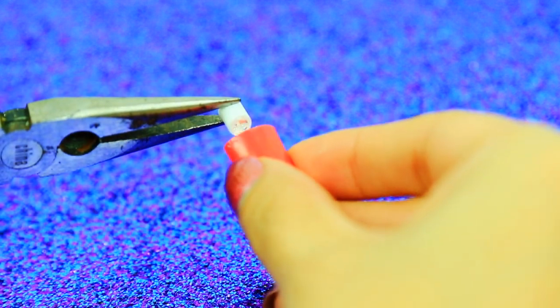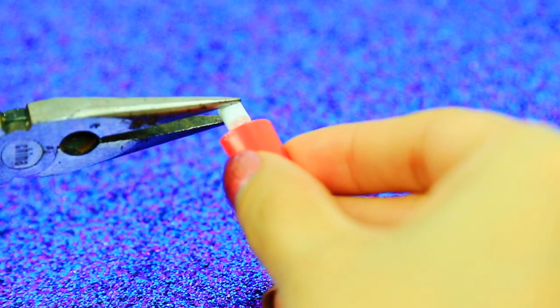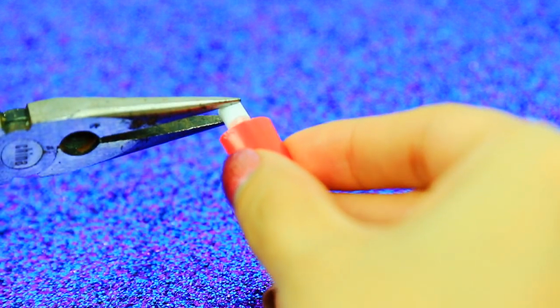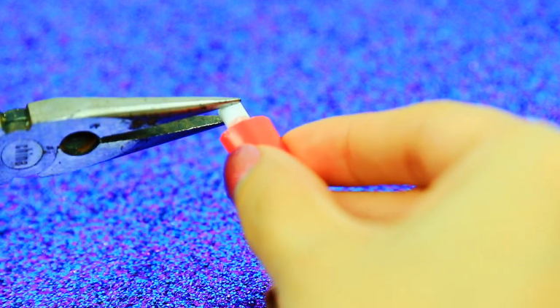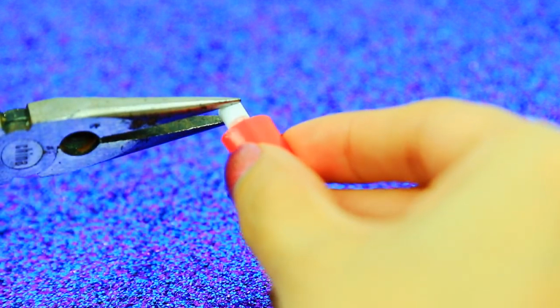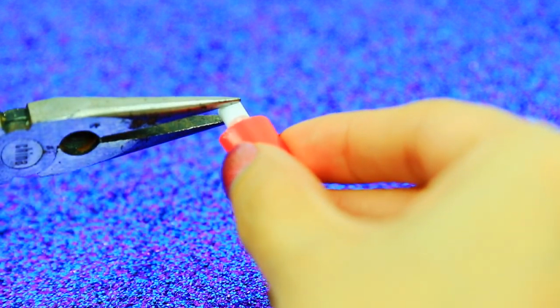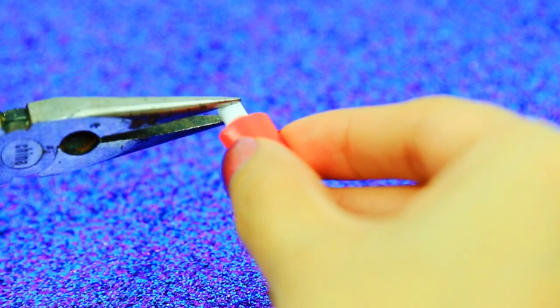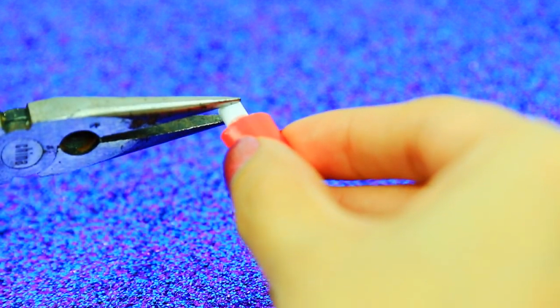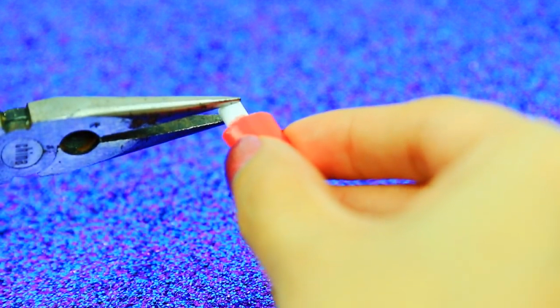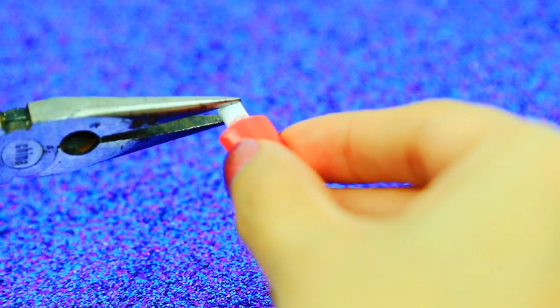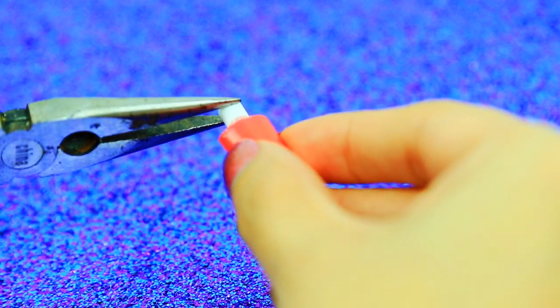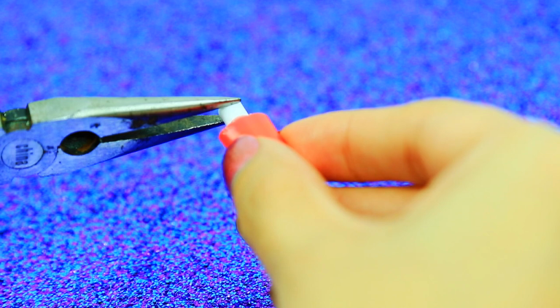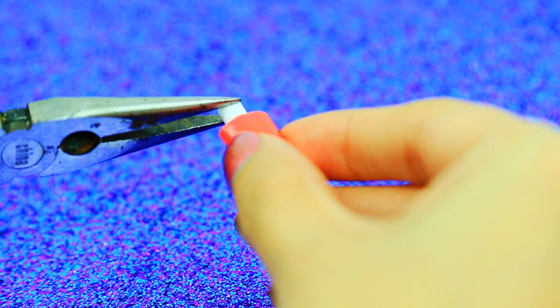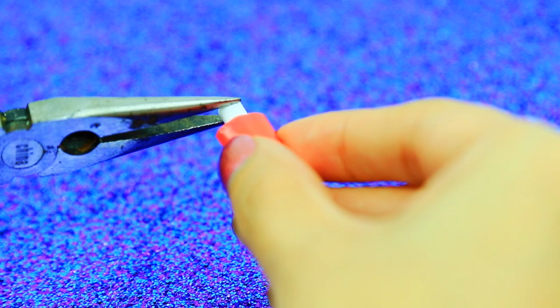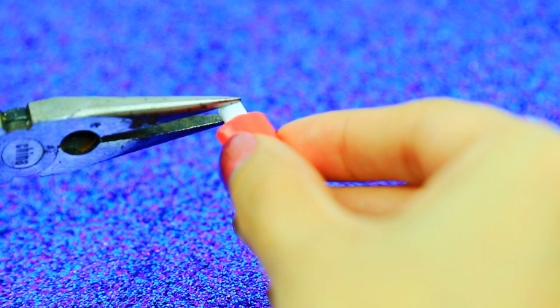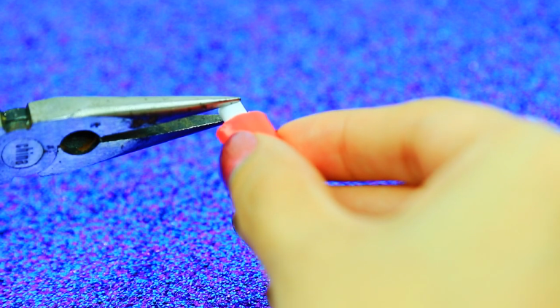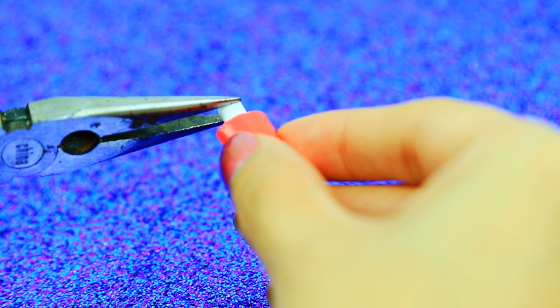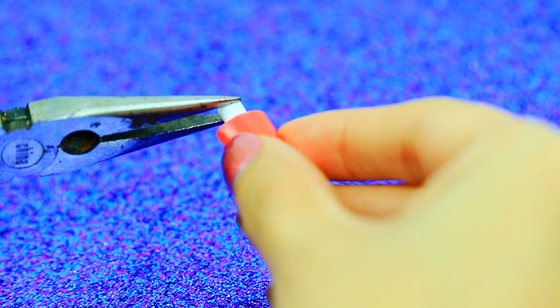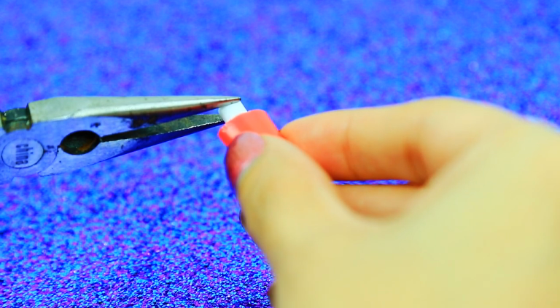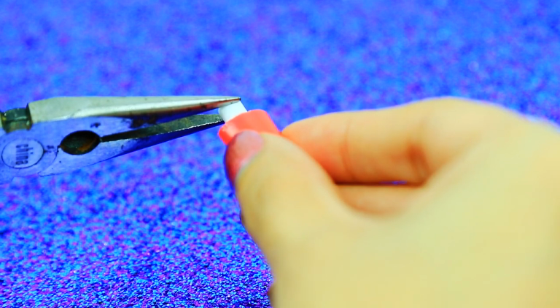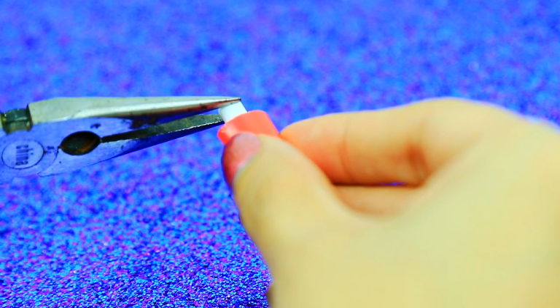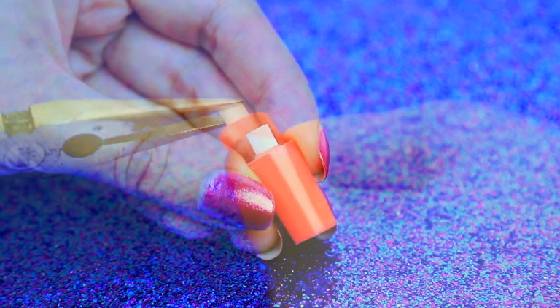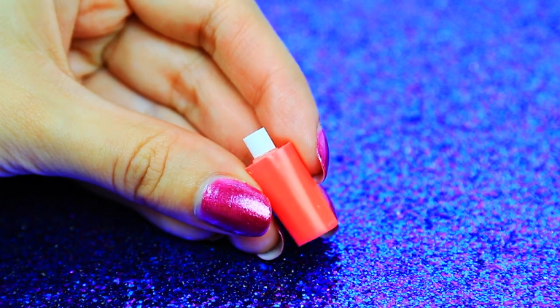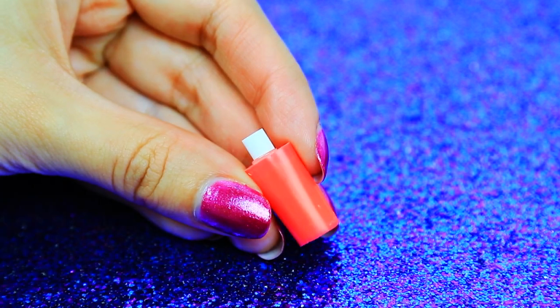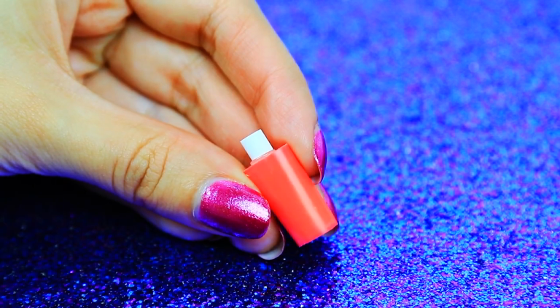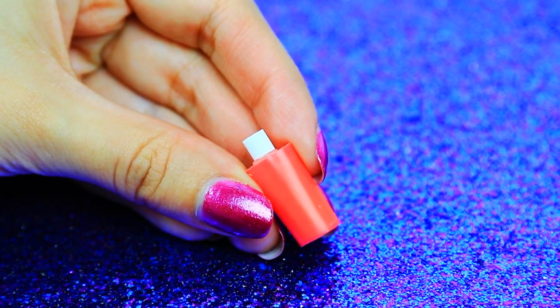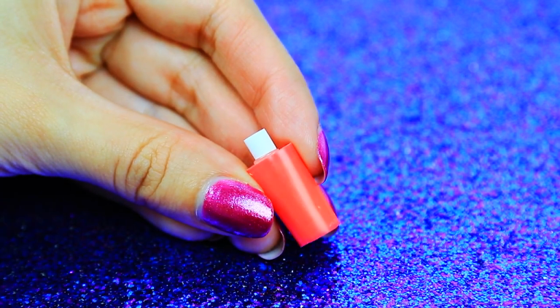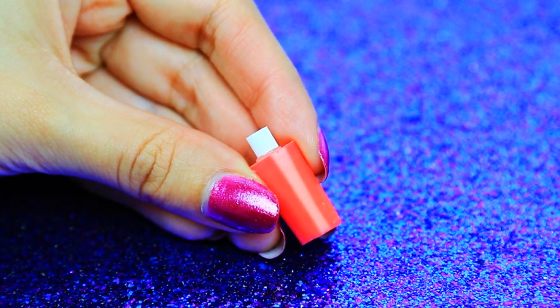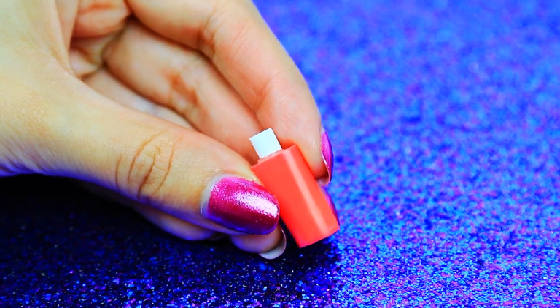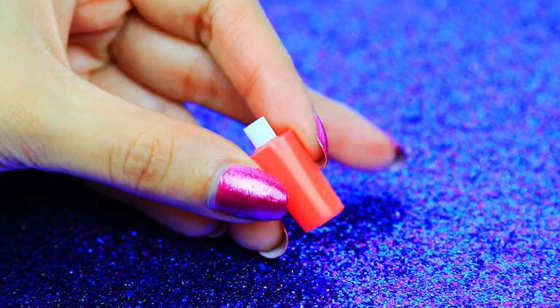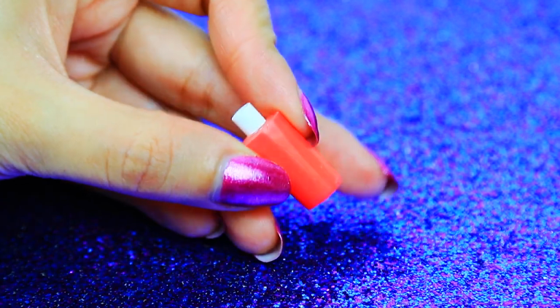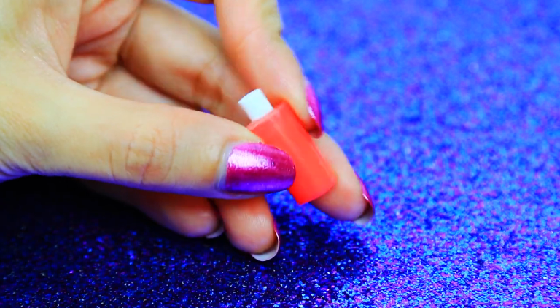I find it easier to just seal everything and open the holes at the end, but you can do it however you want to.